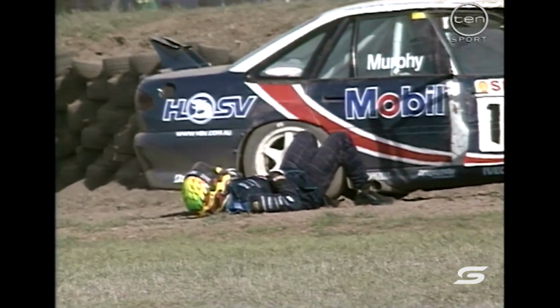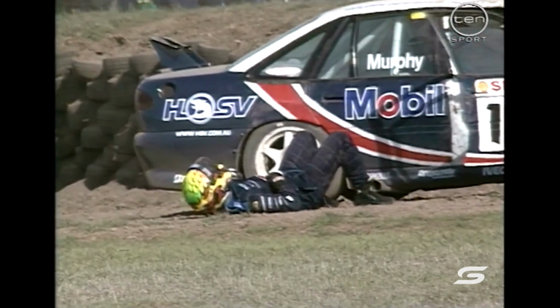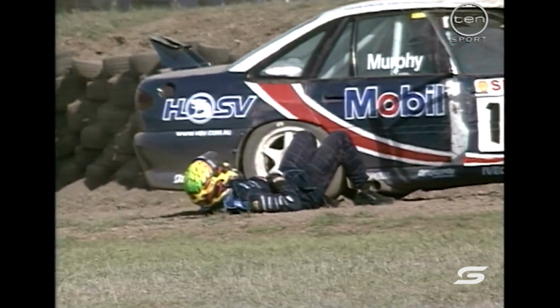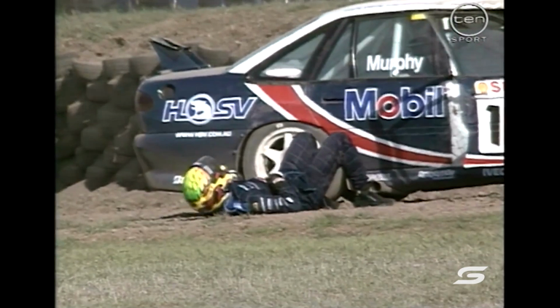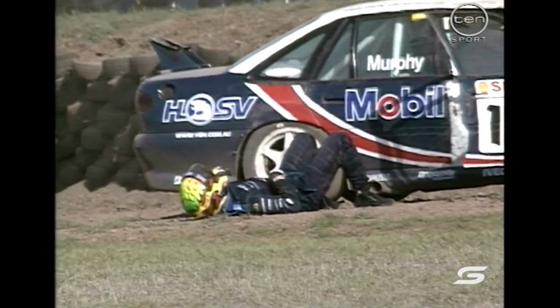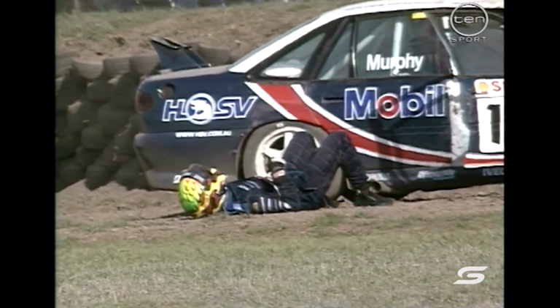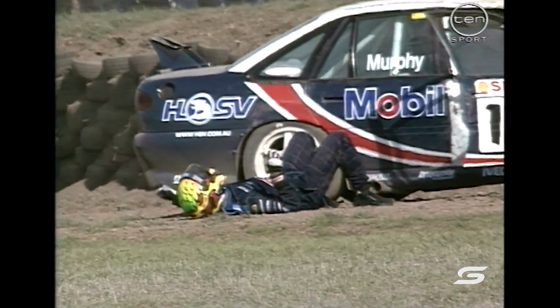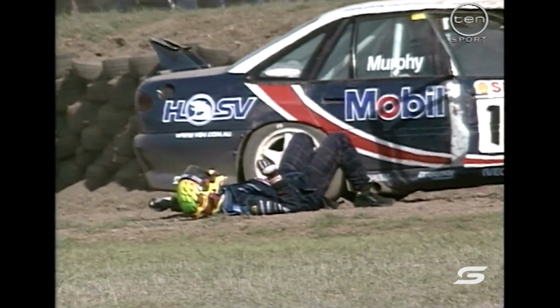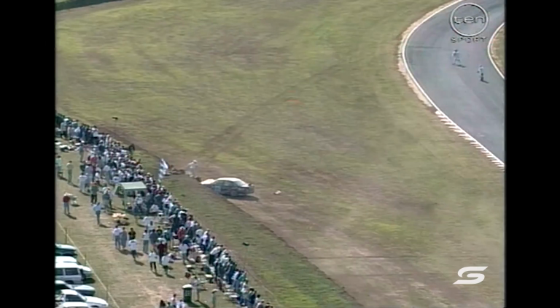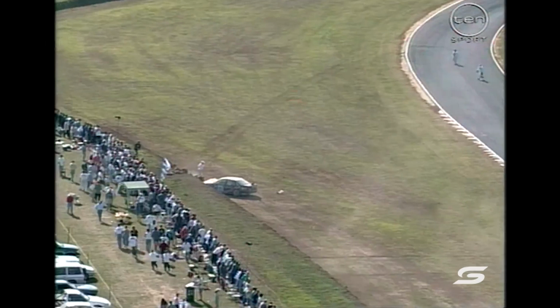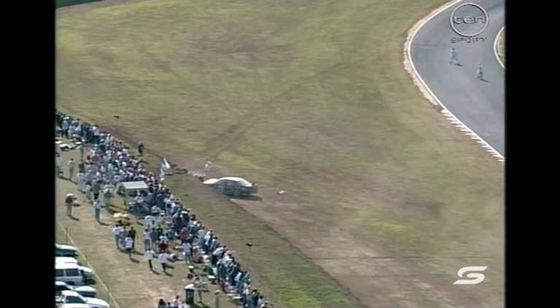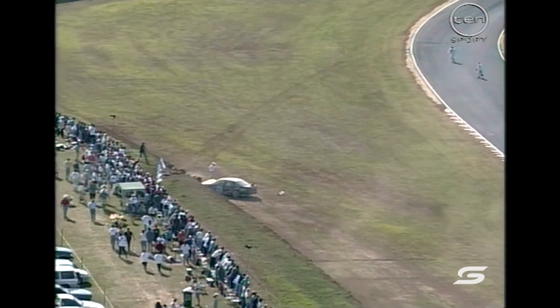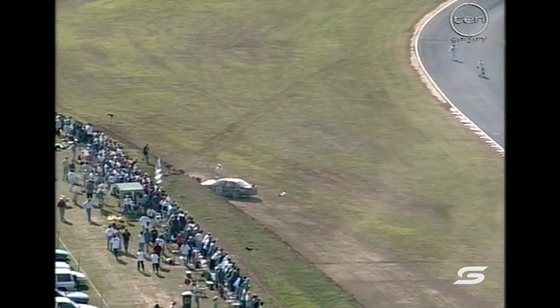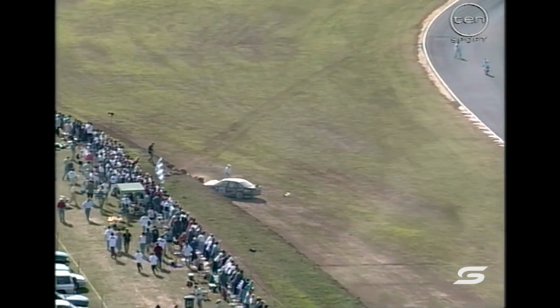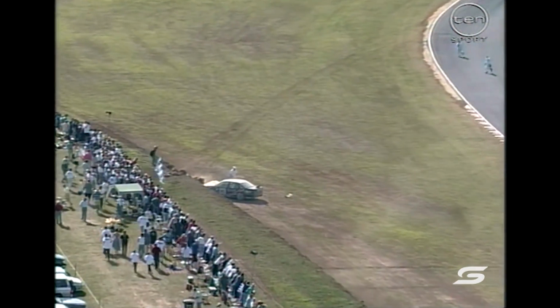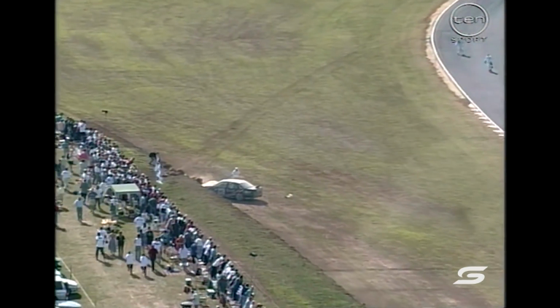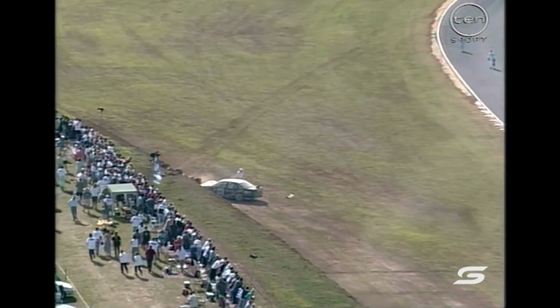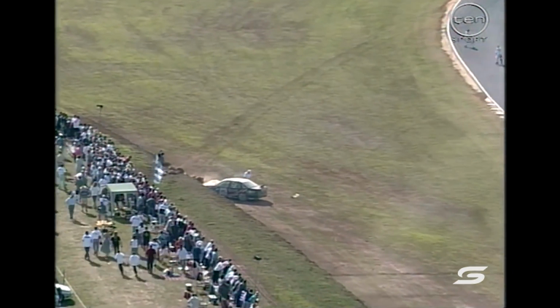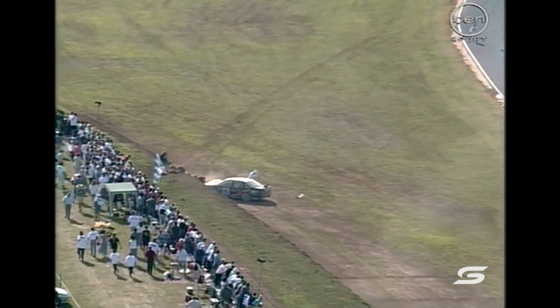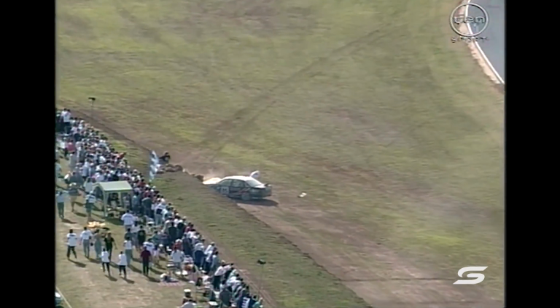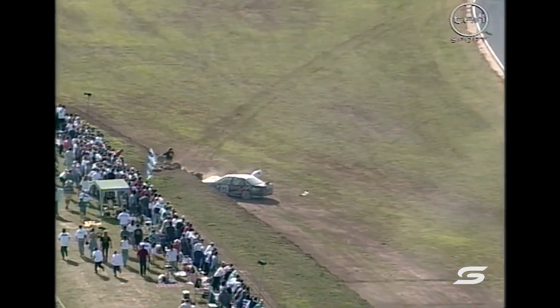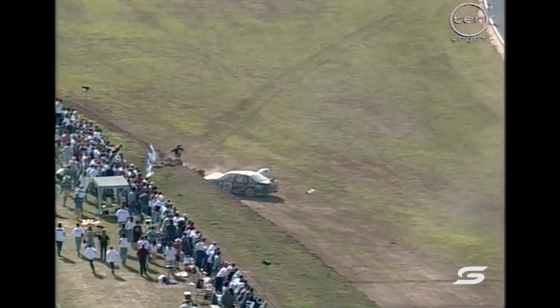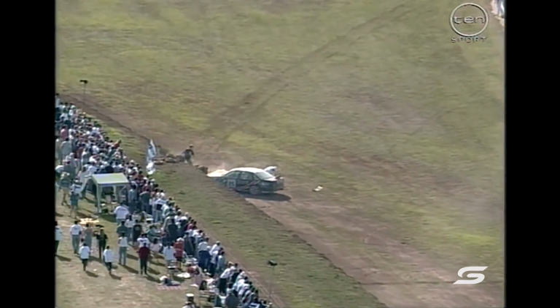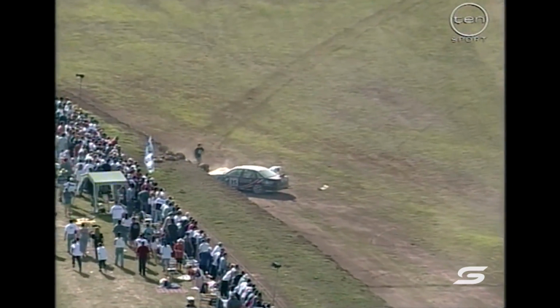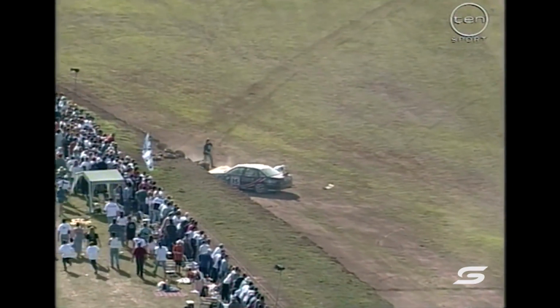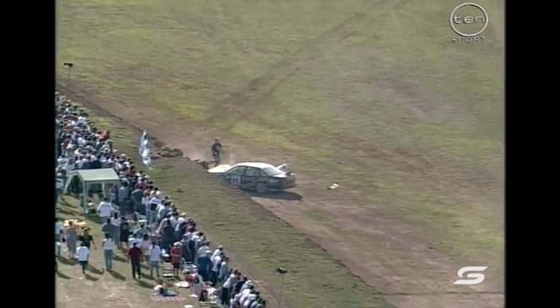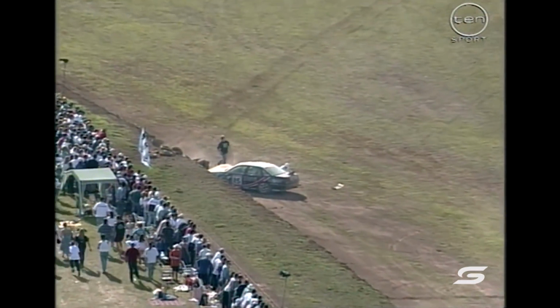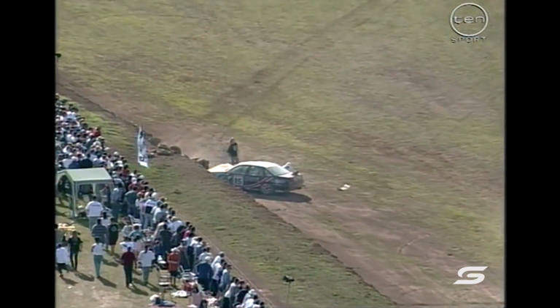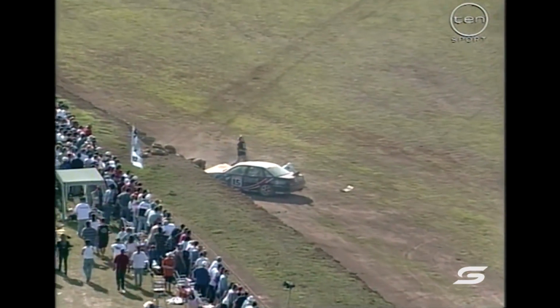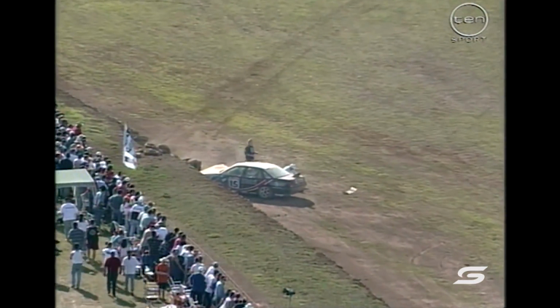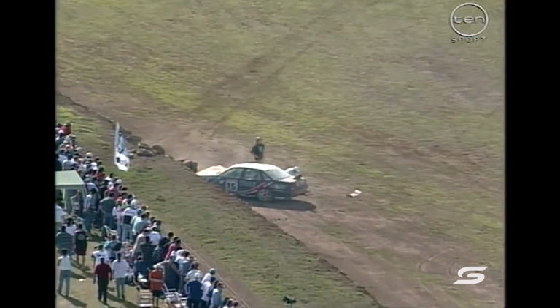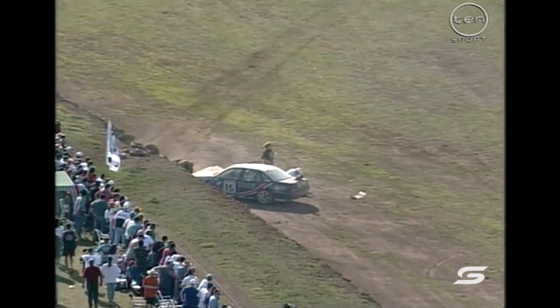We may have a red flag situation here. We're just checking with race control, but Murphy is lying on the grass there. Yes, the red flag's out.